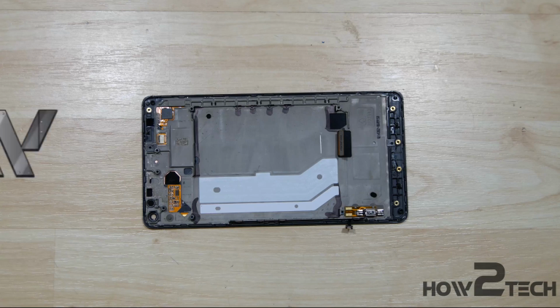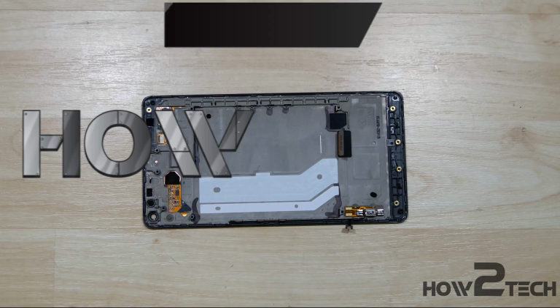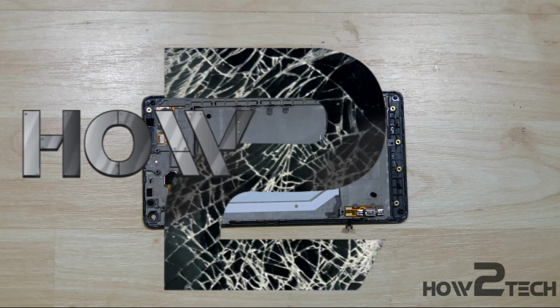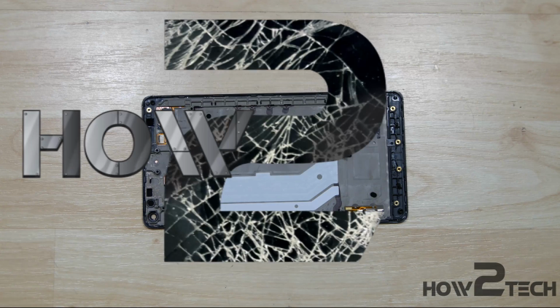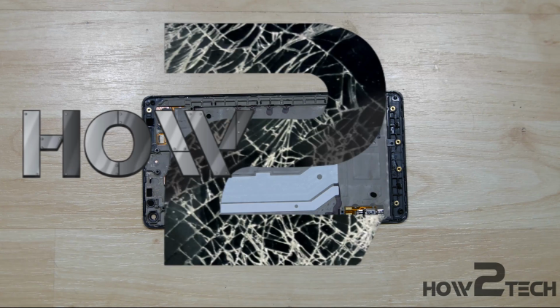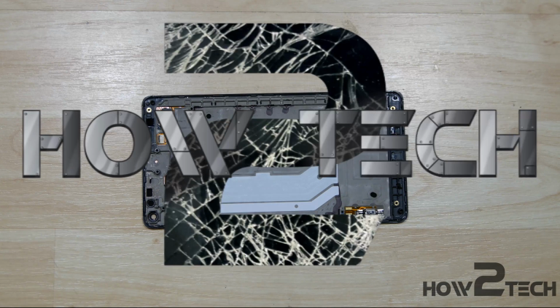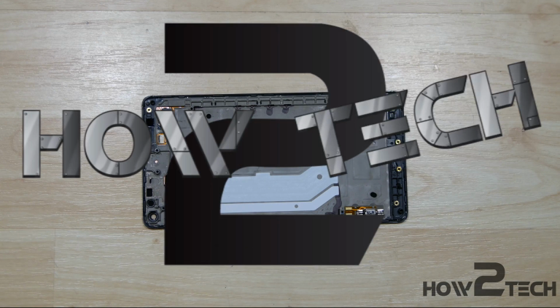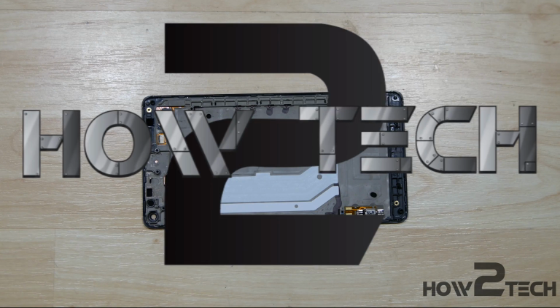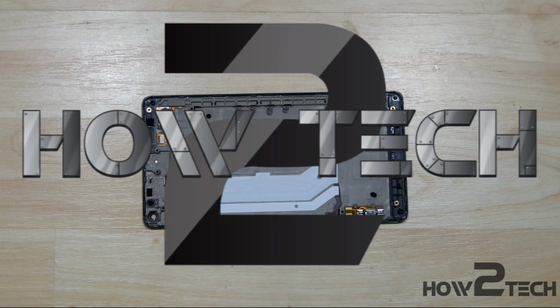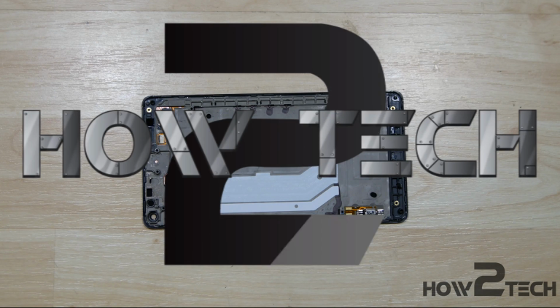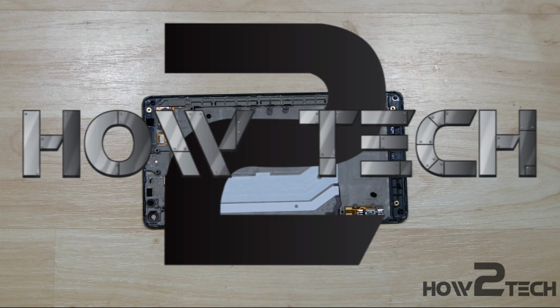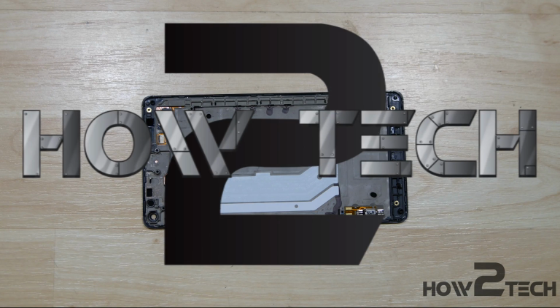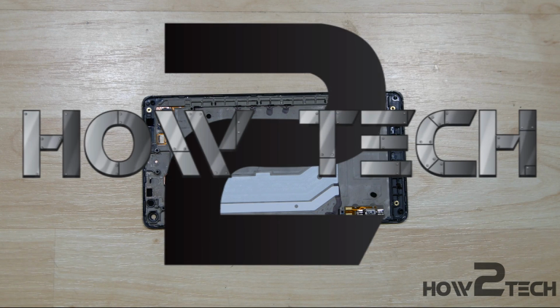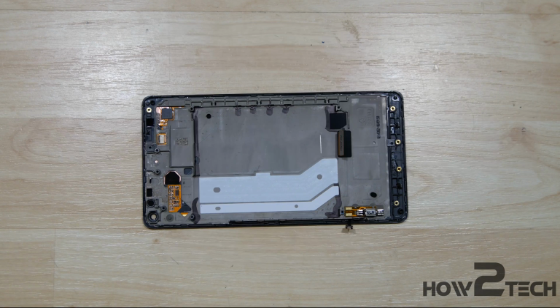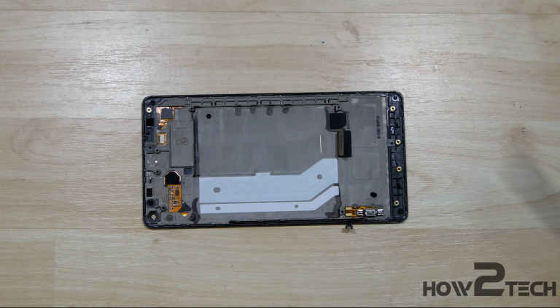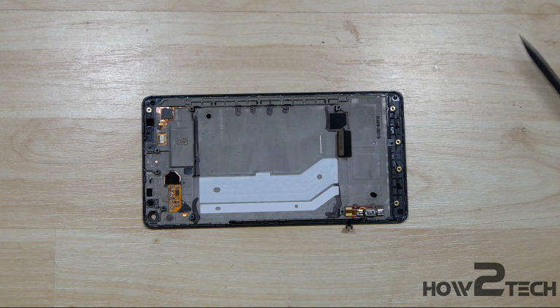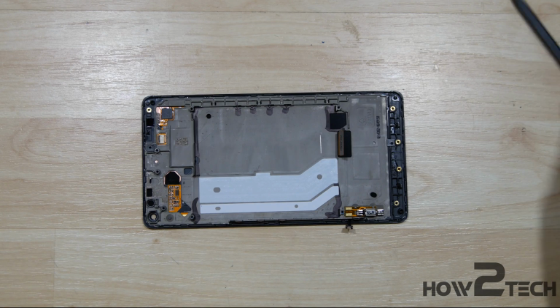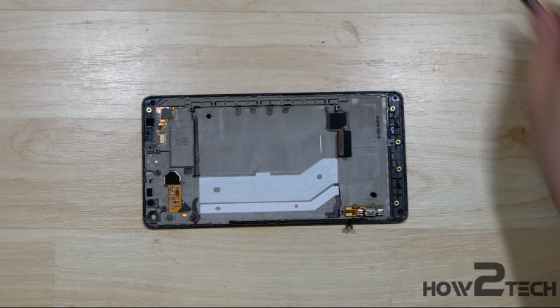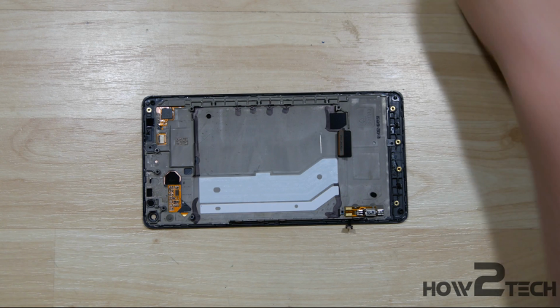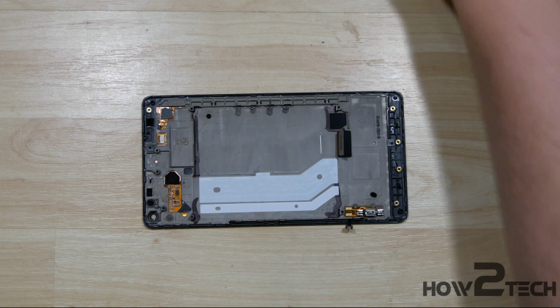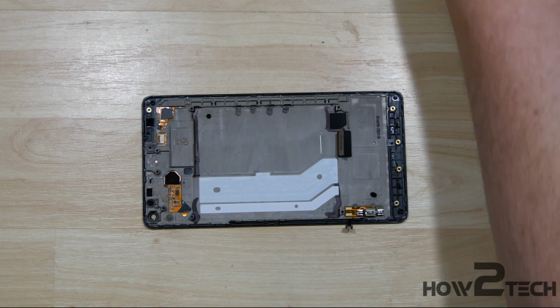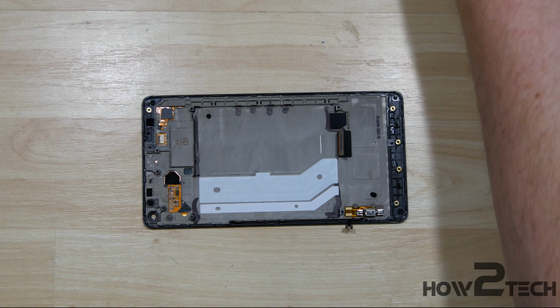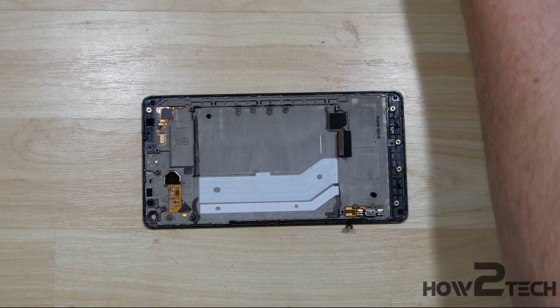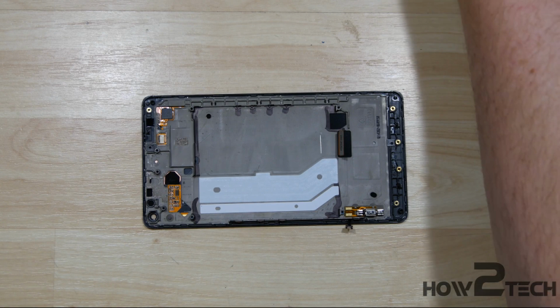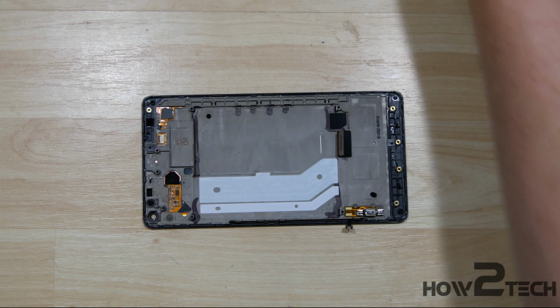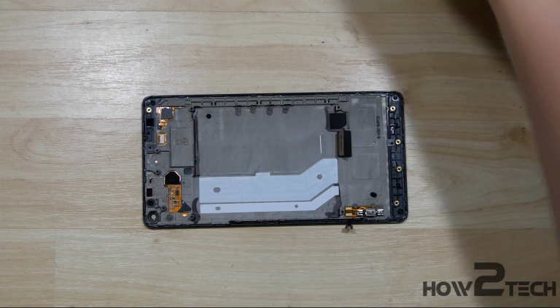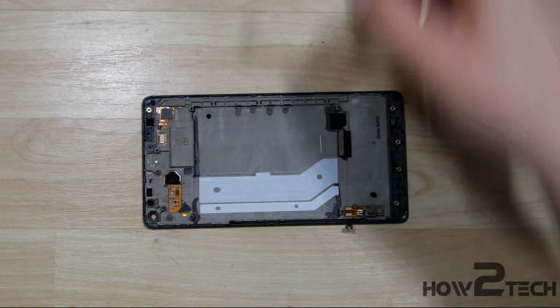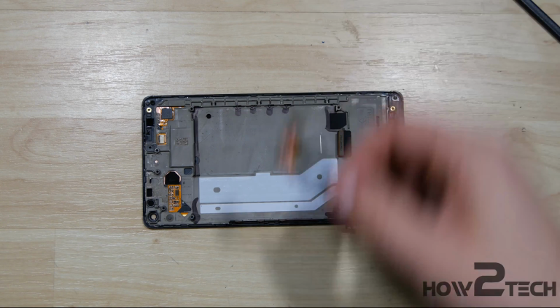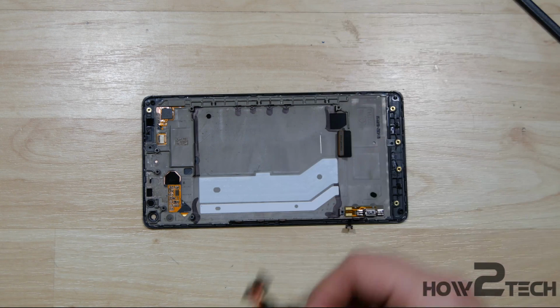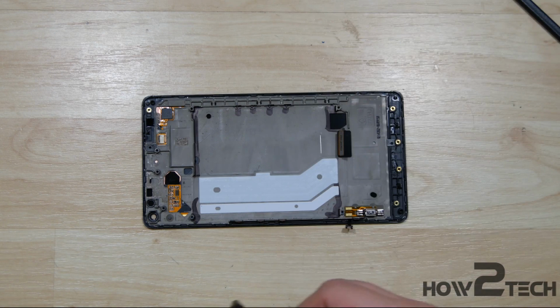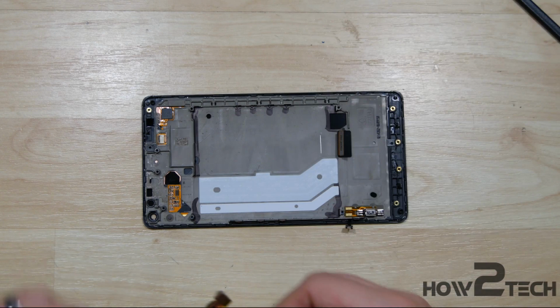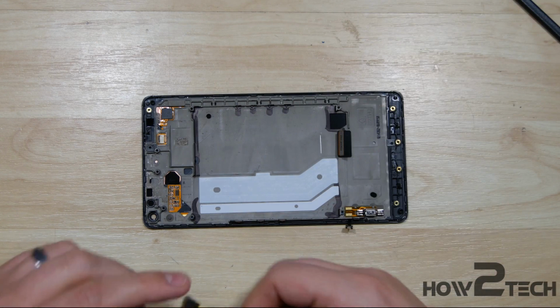What's up everybody? HowToTech. We're going to do a quick reassembly of this Nokia 950XL.